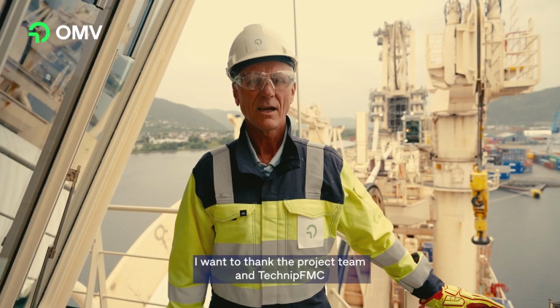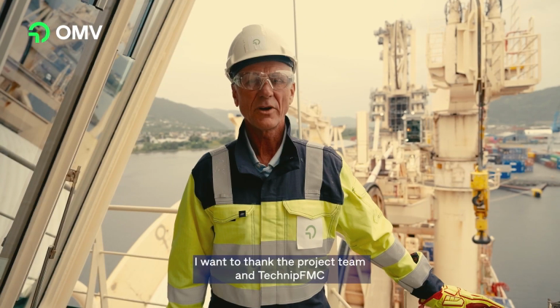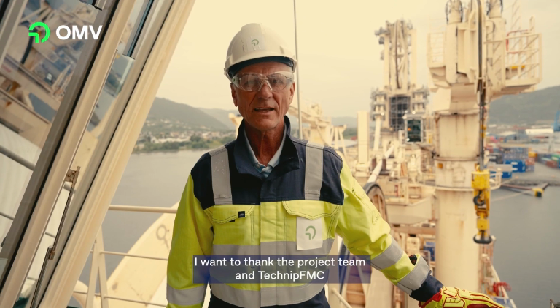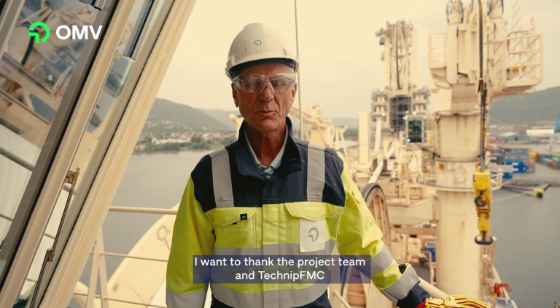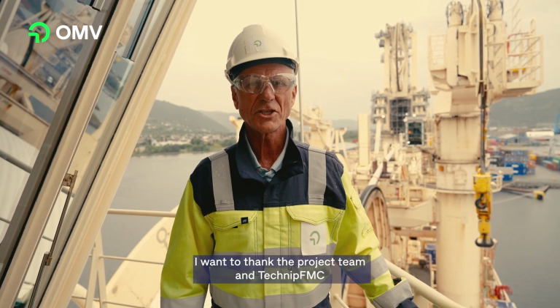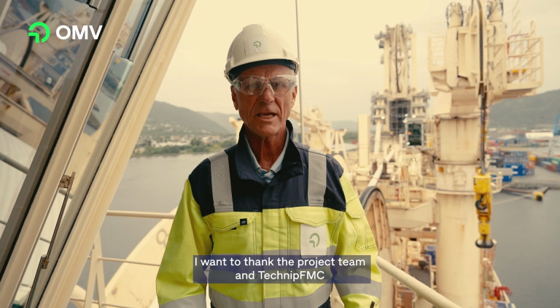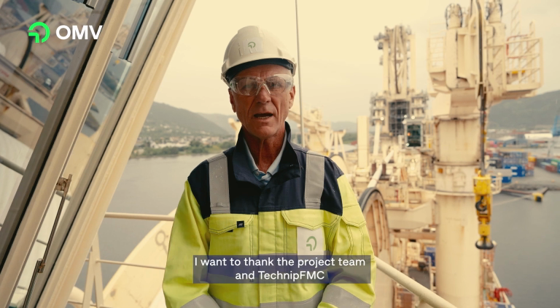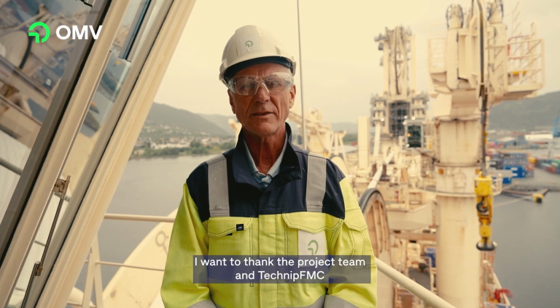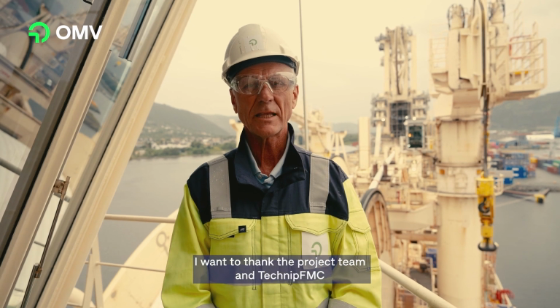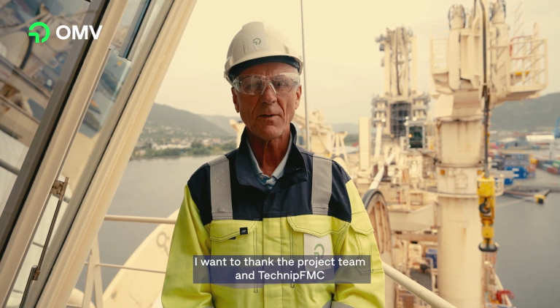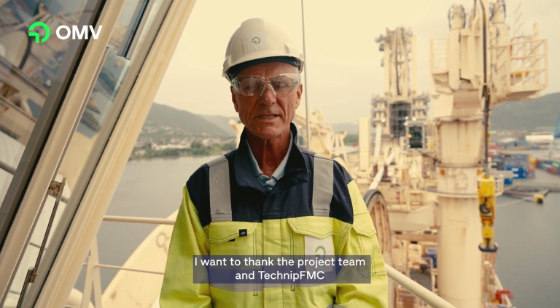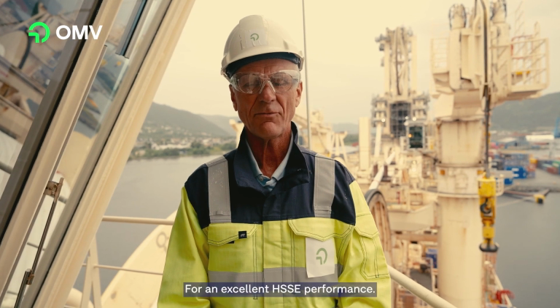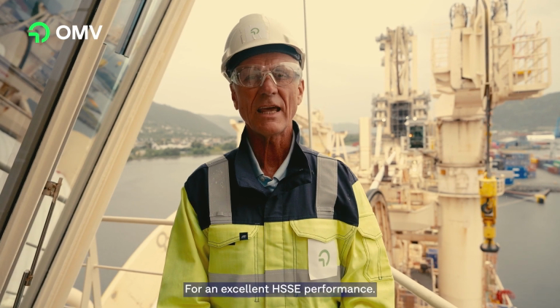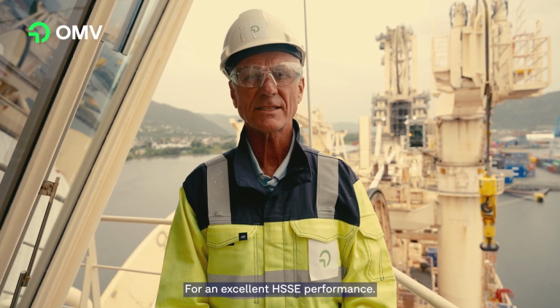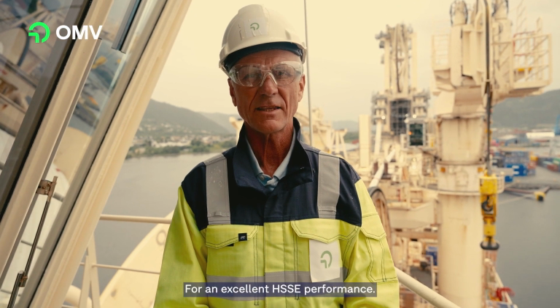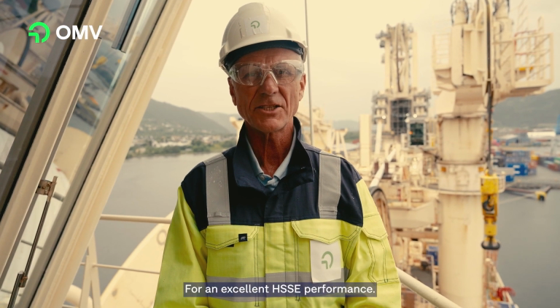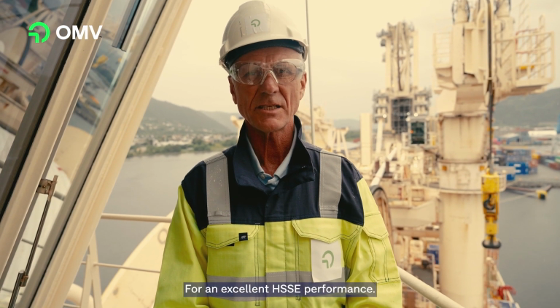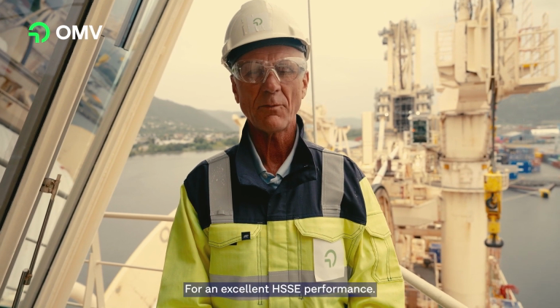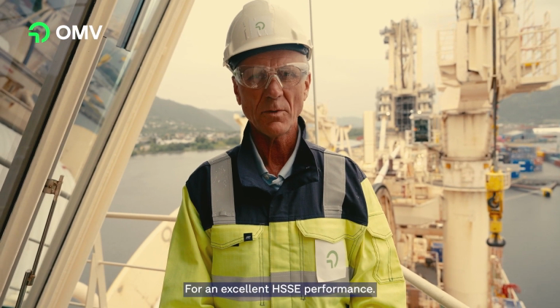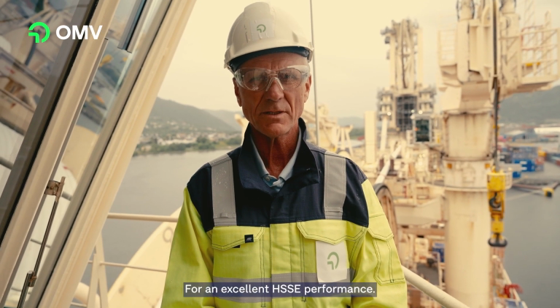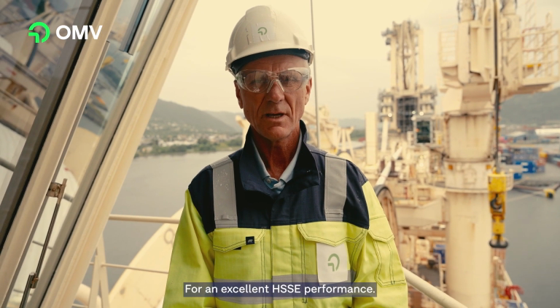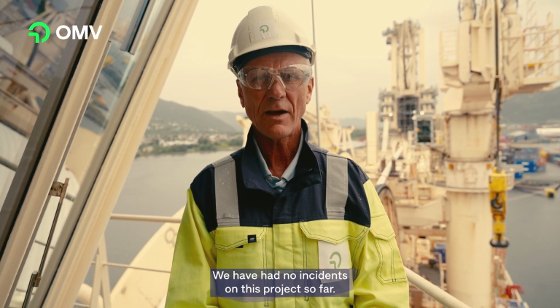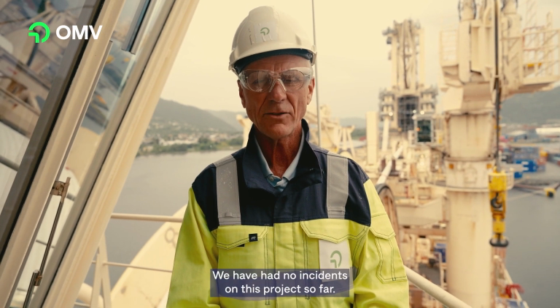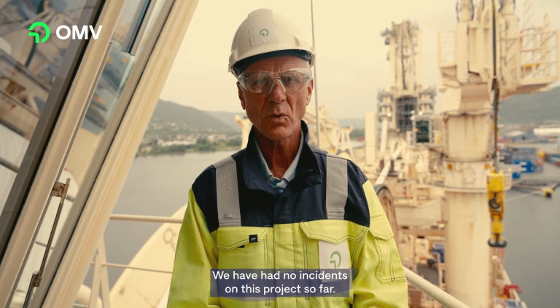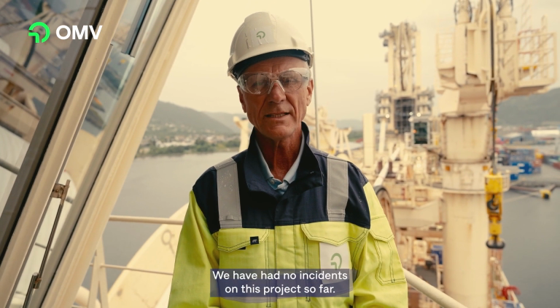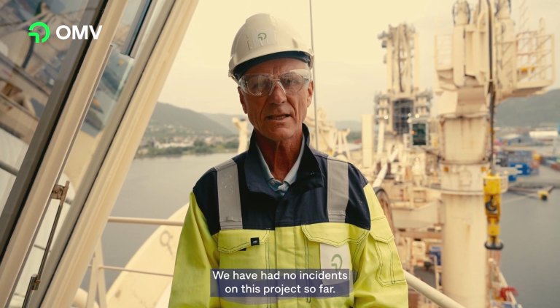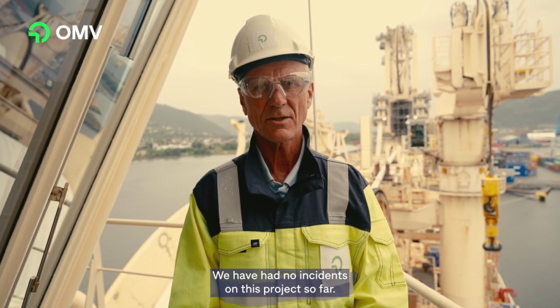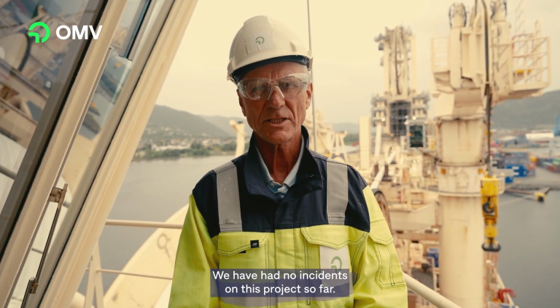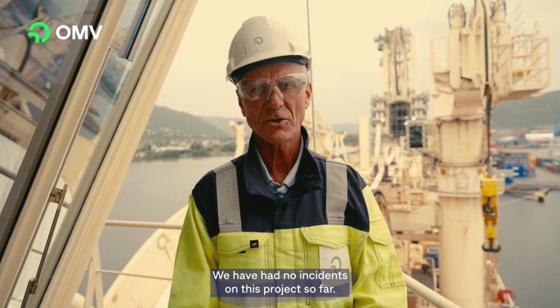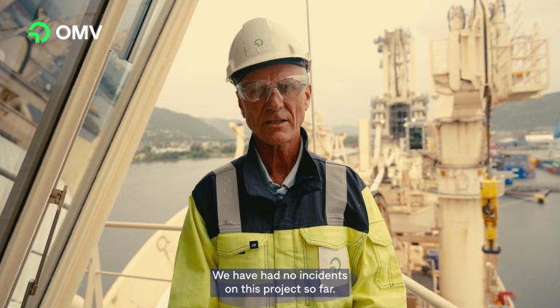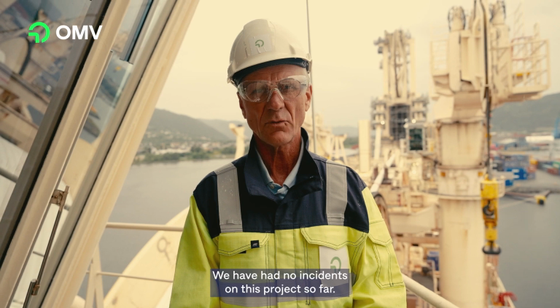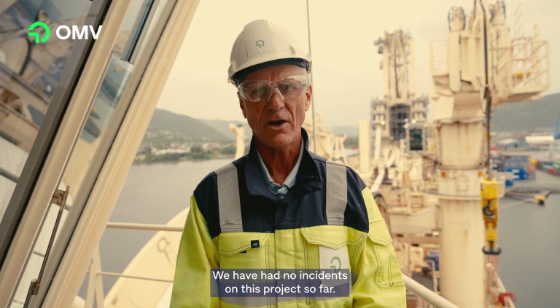I want to thank the project team and Technip FMC for an excellent HSE performance. We have had no incidents on this project so far.